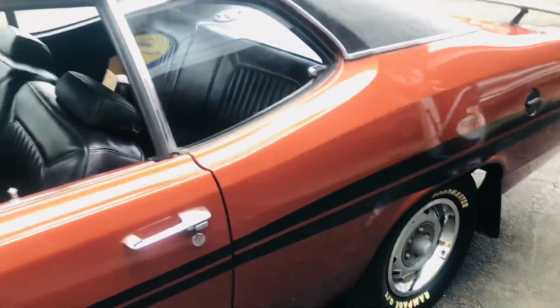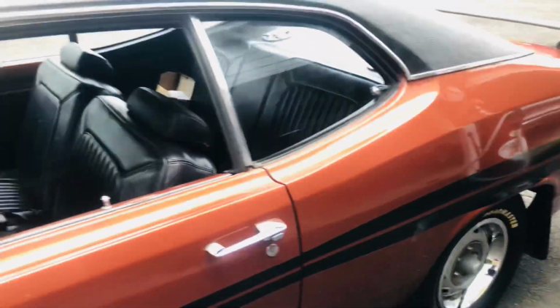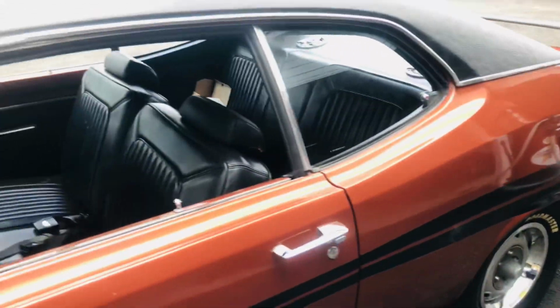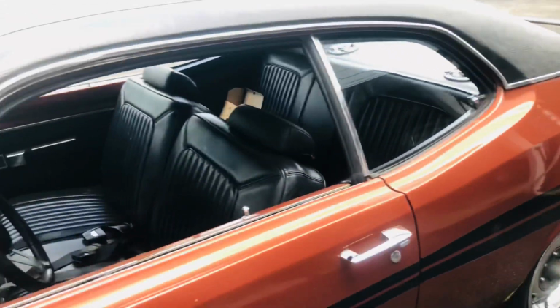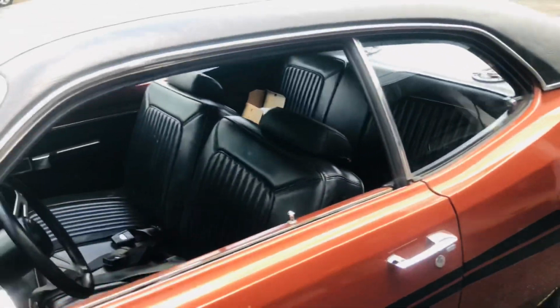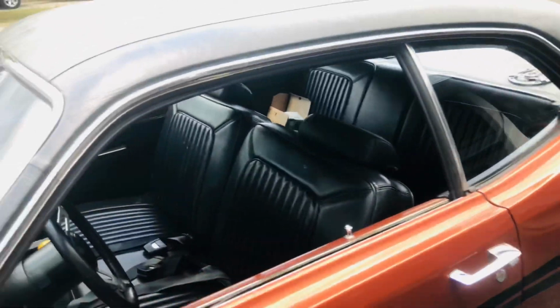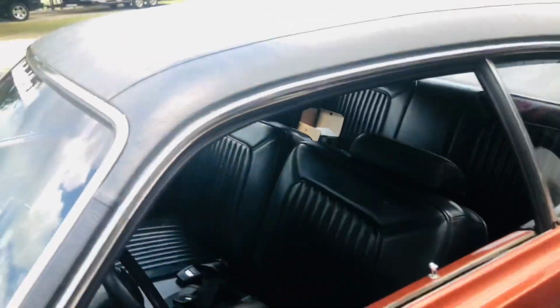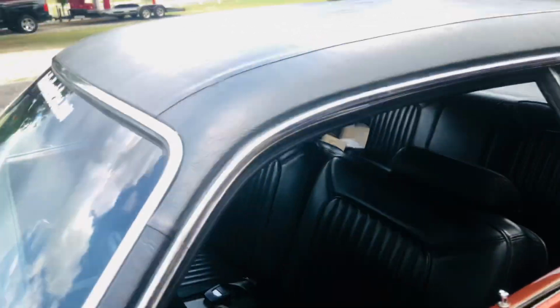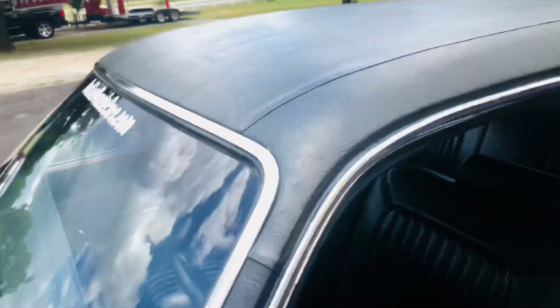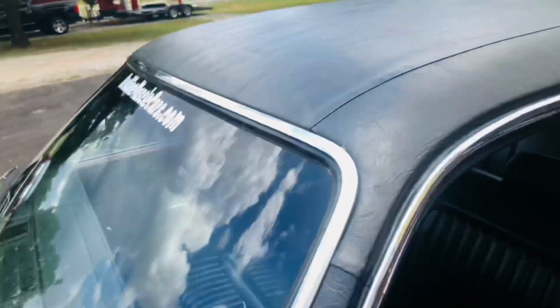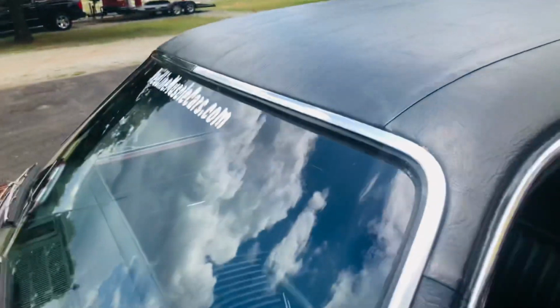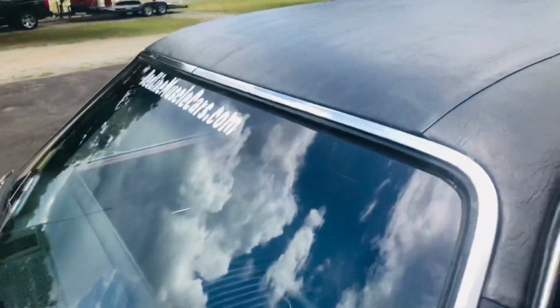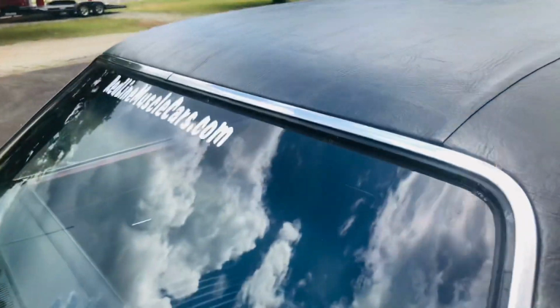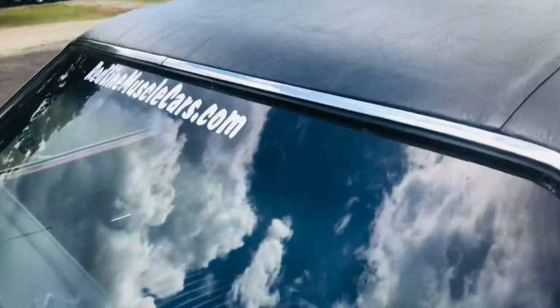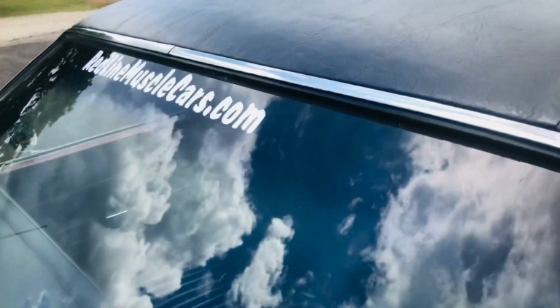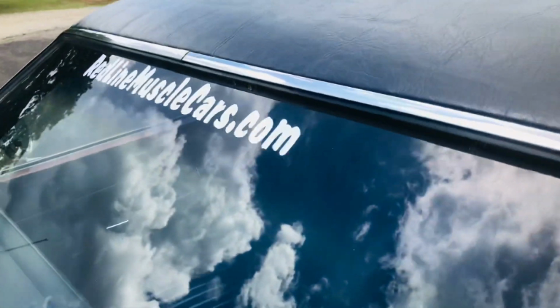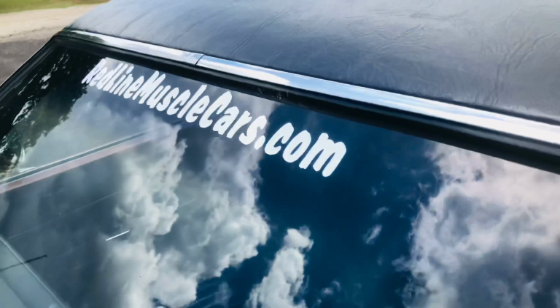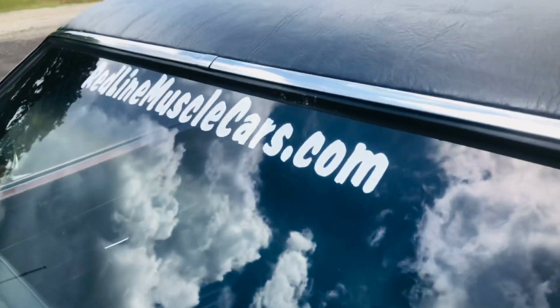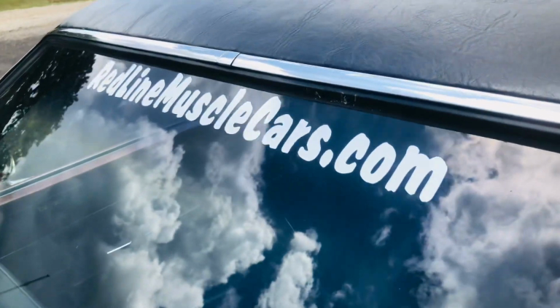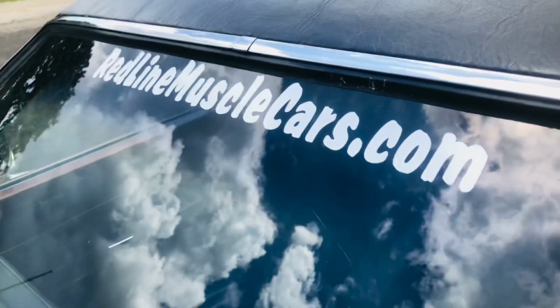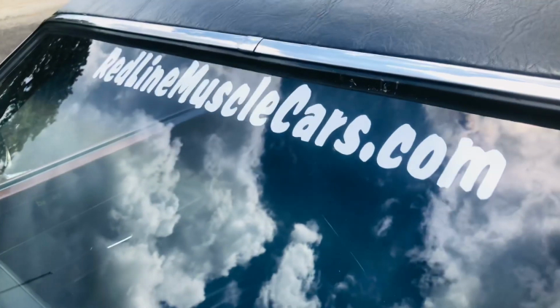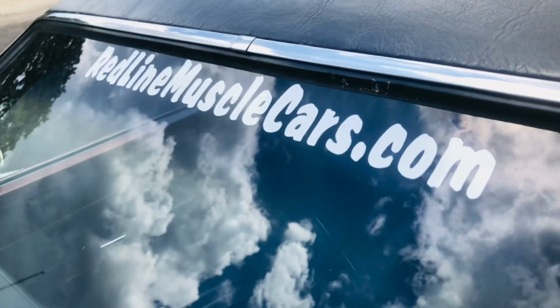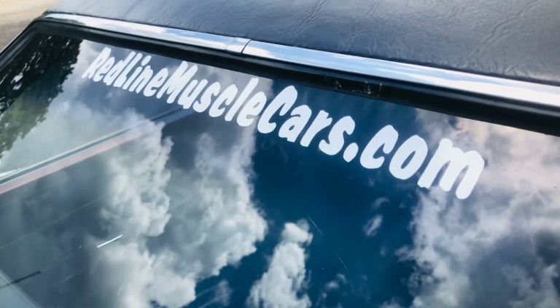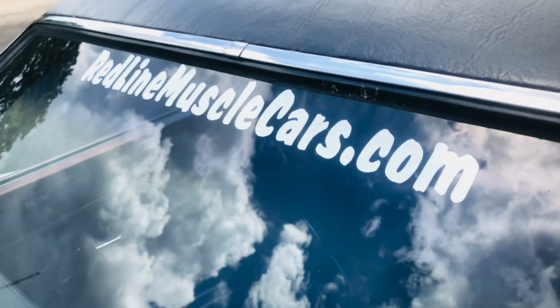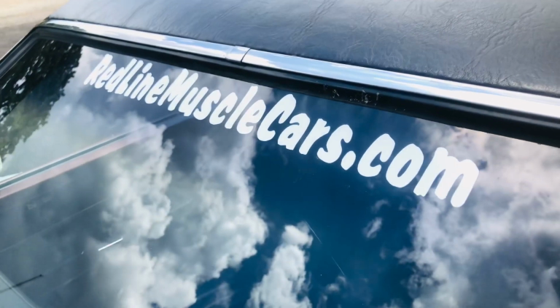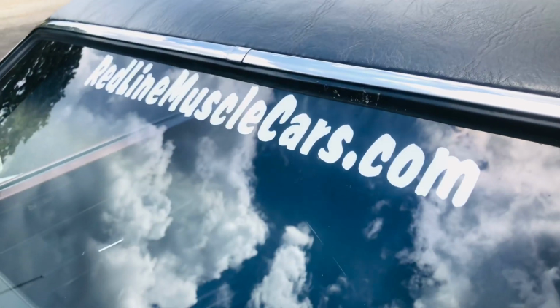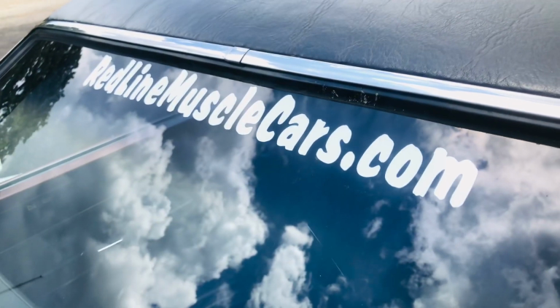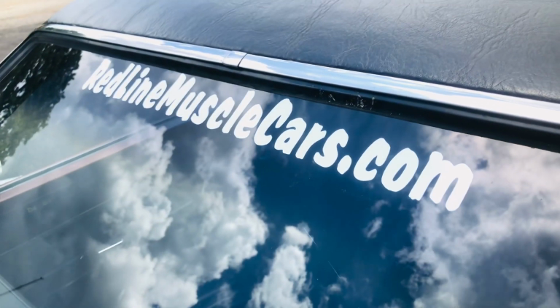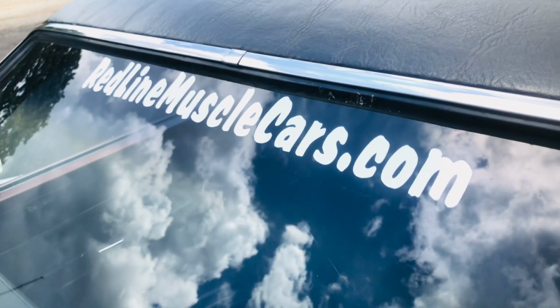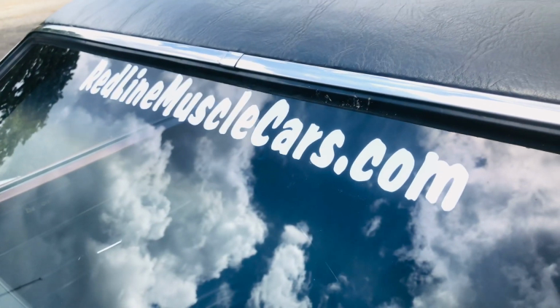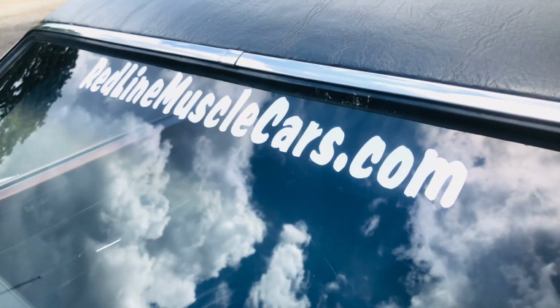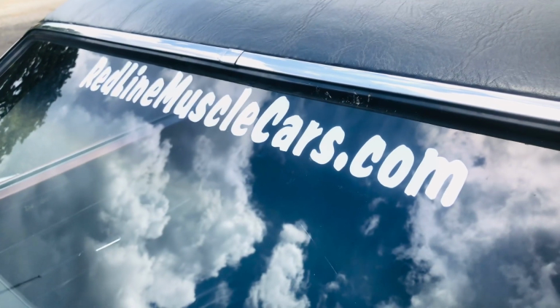Y'all come see us at RedlineMuscleCars.com. Thank you. Have a blessed day.